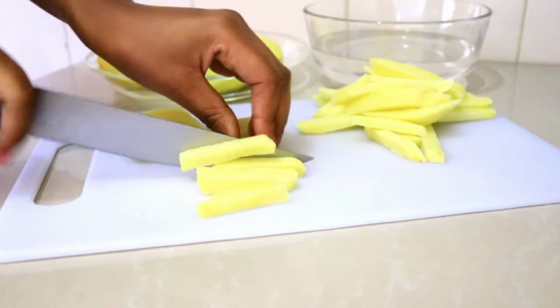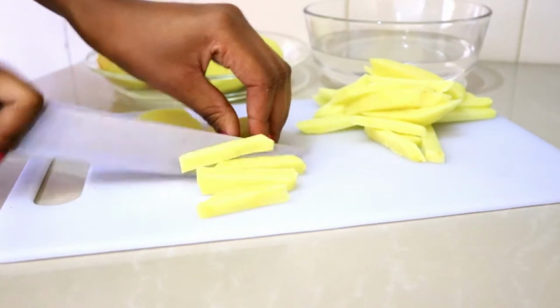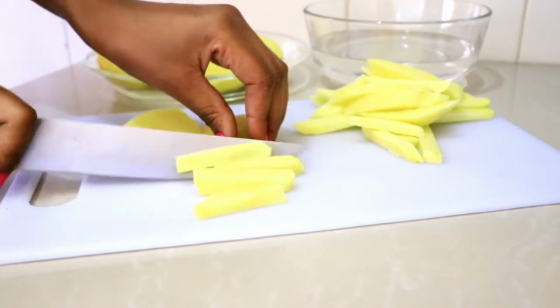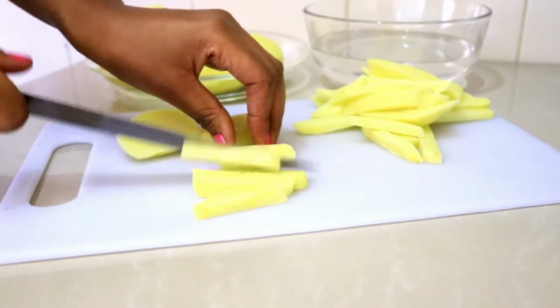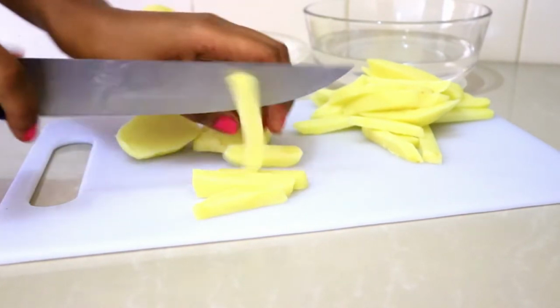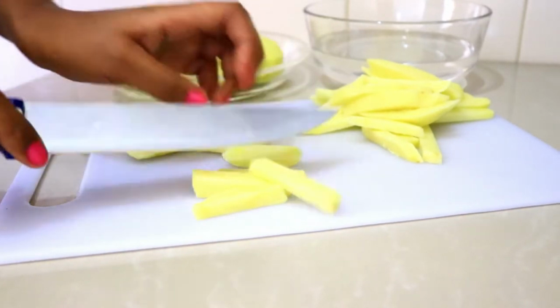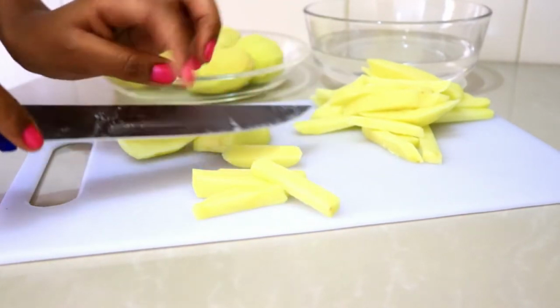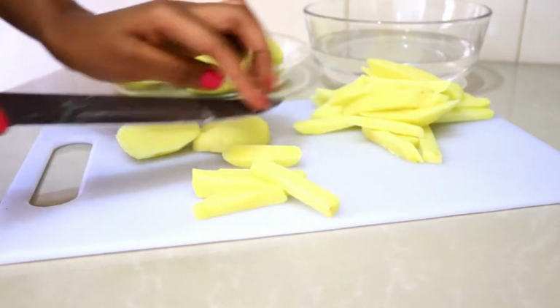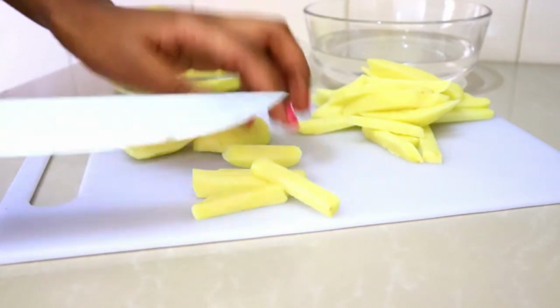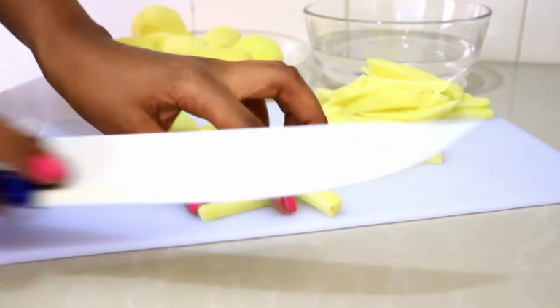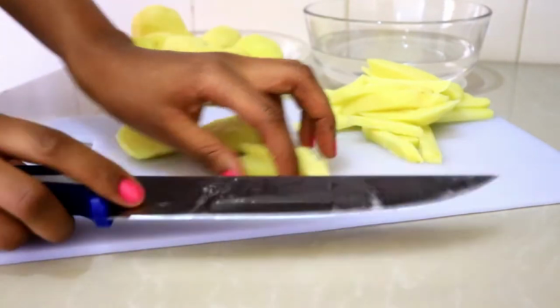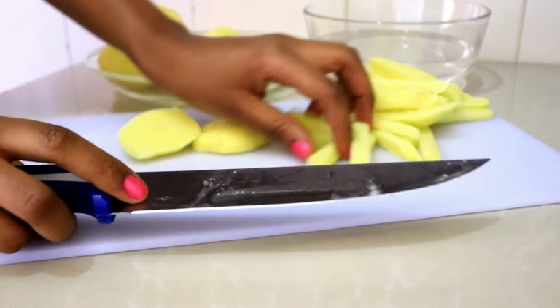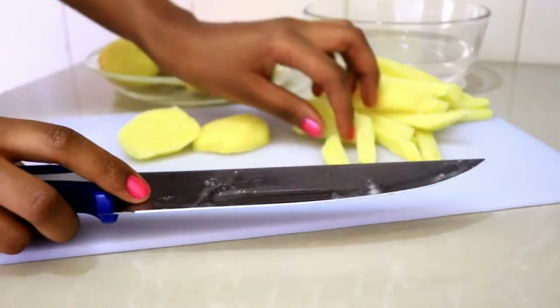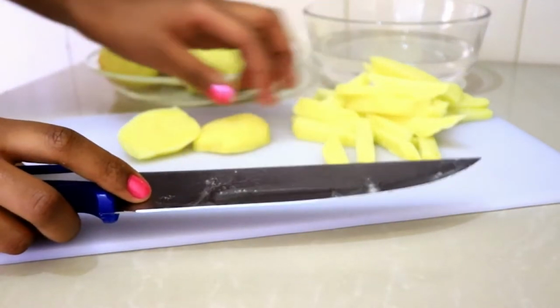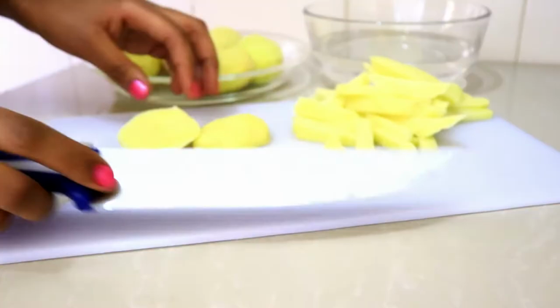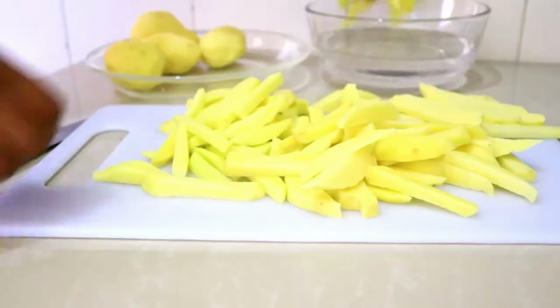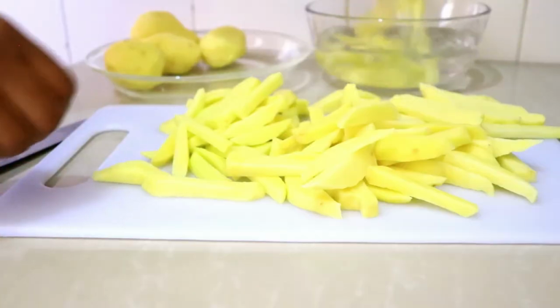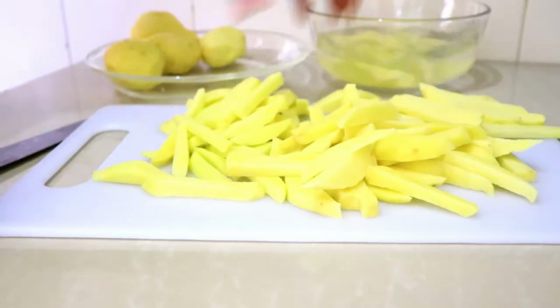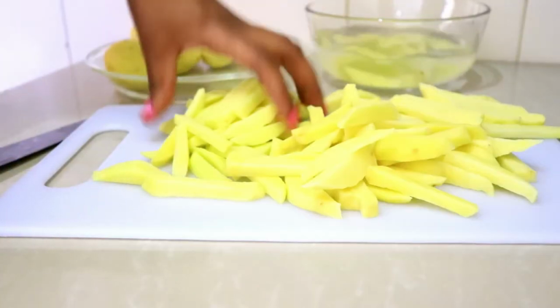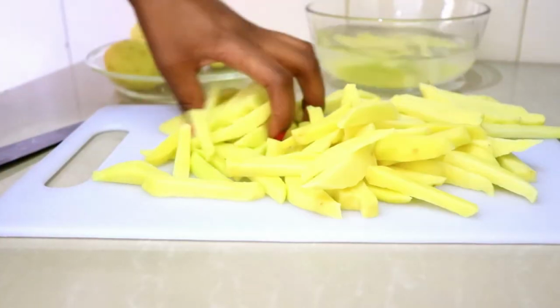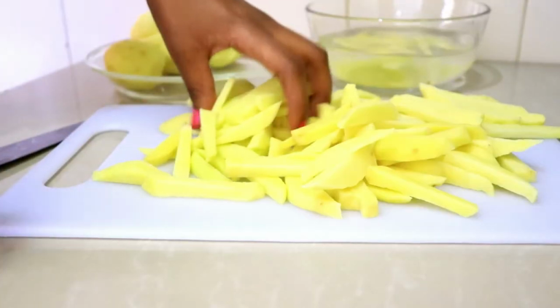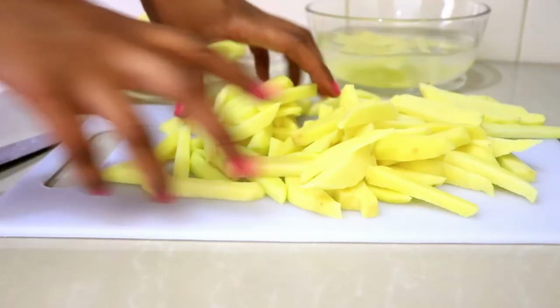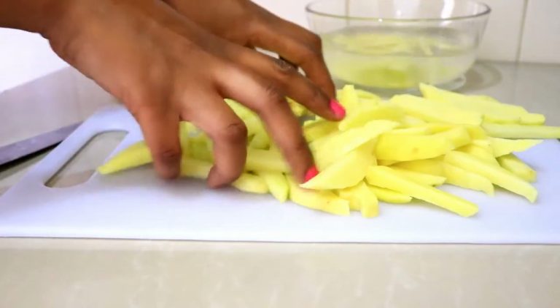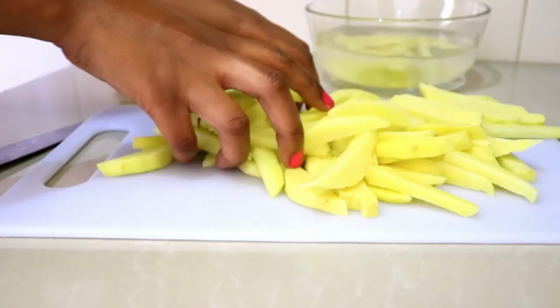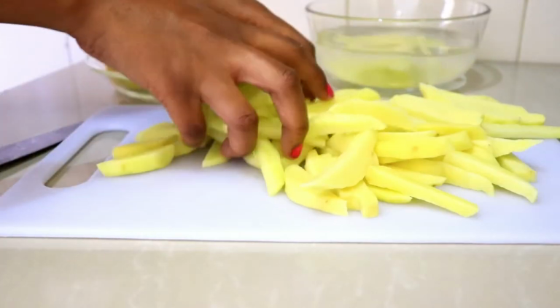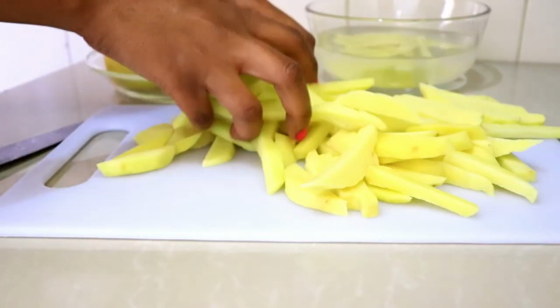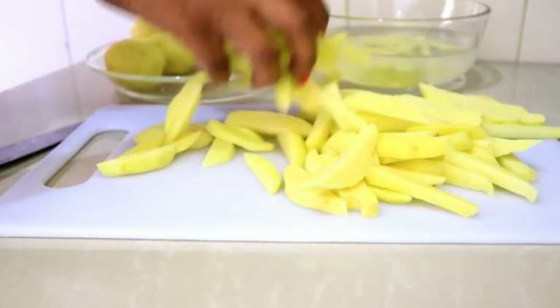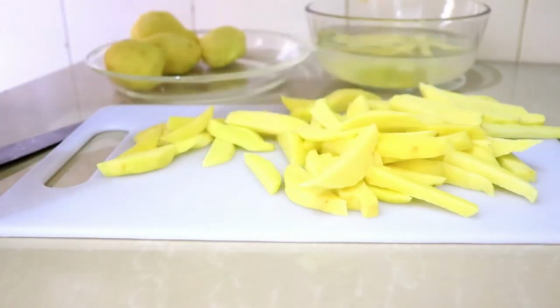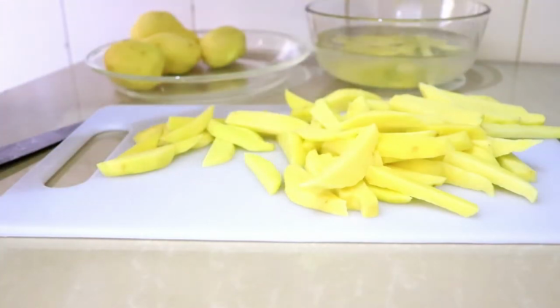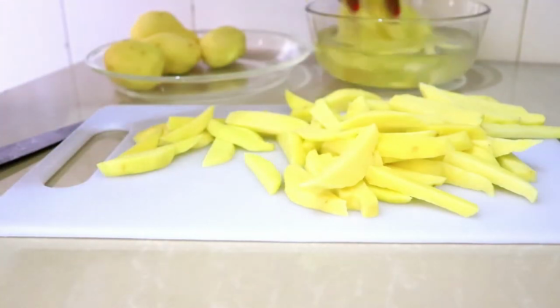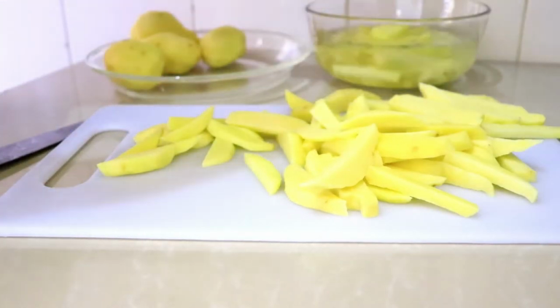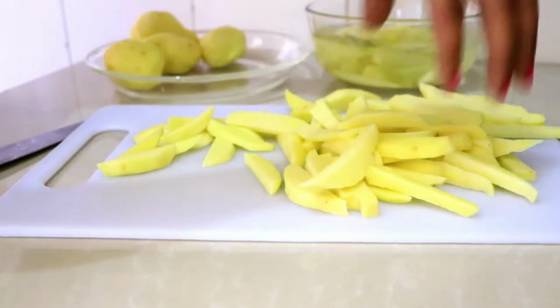I'm going to start by cutting the potatoes into the right size, then I'm going to put them in cold water as I finish cutting the rest.